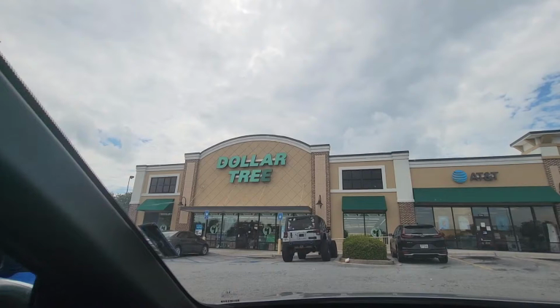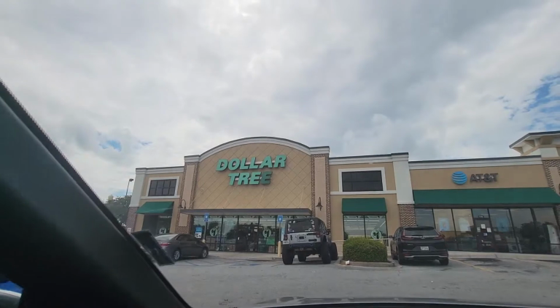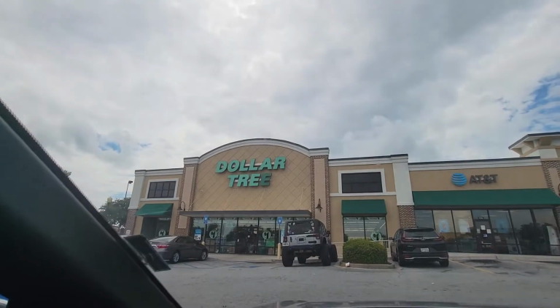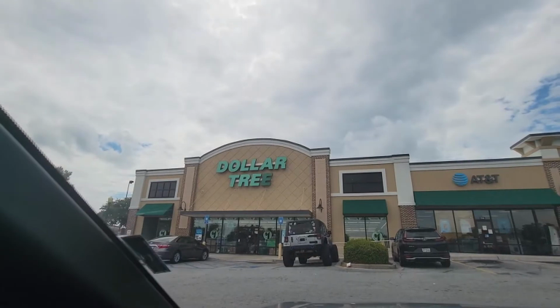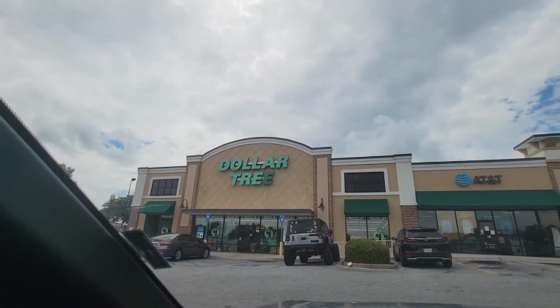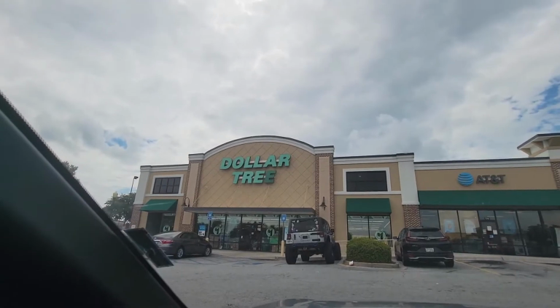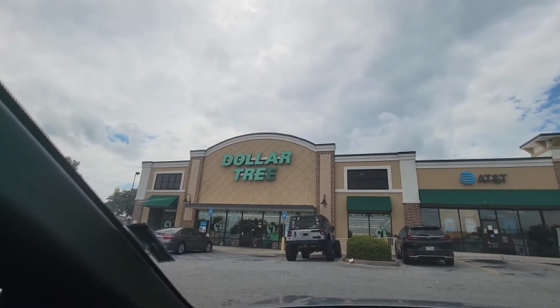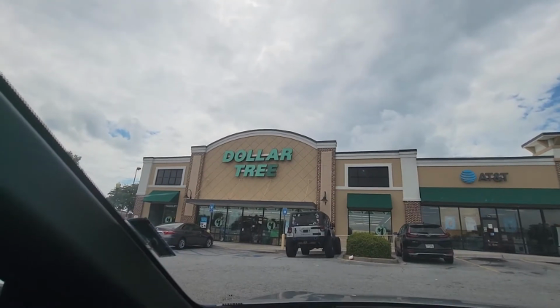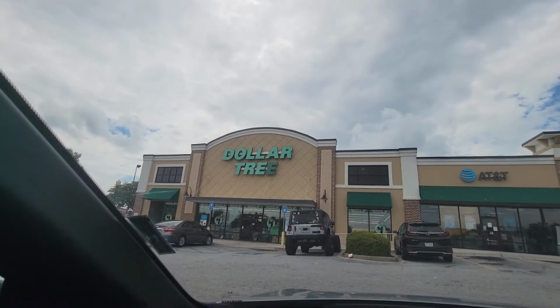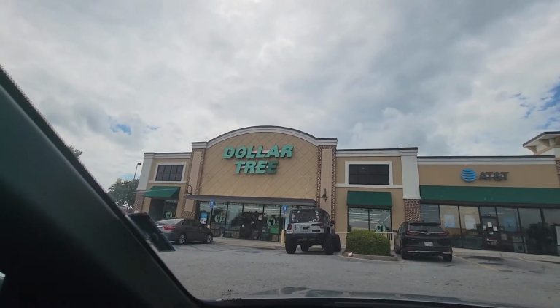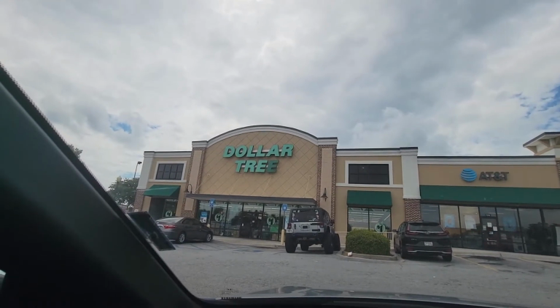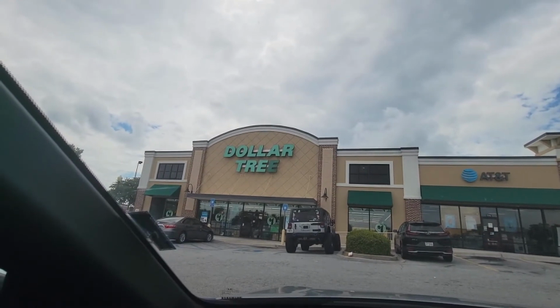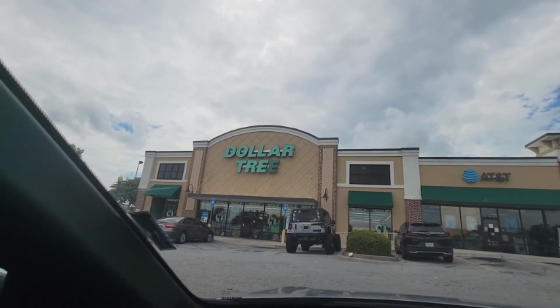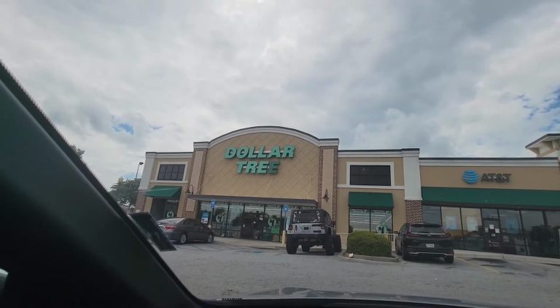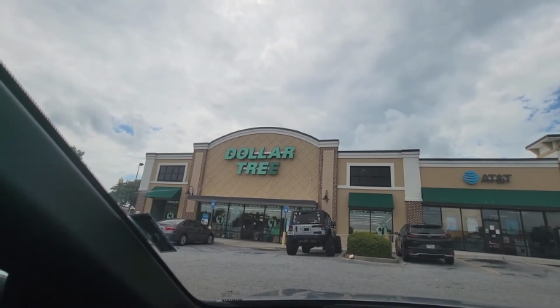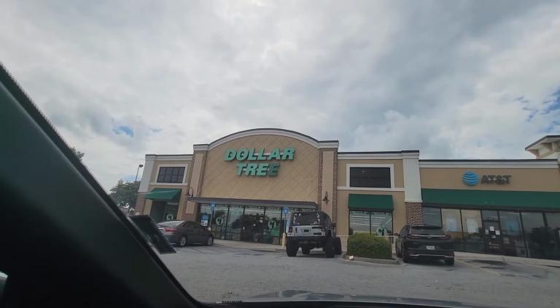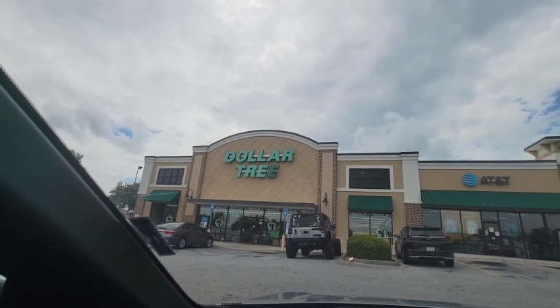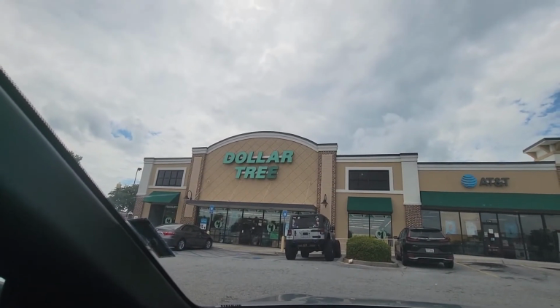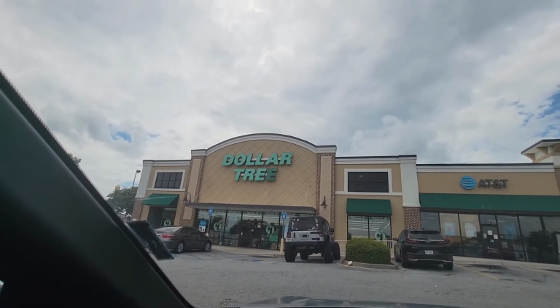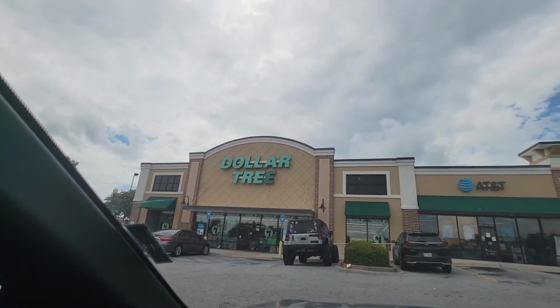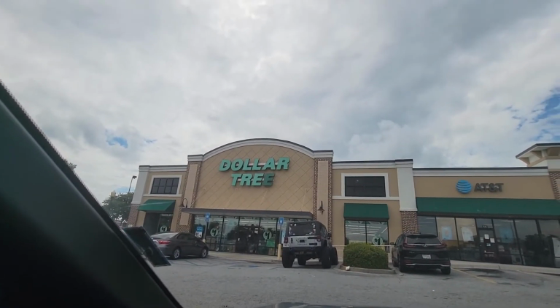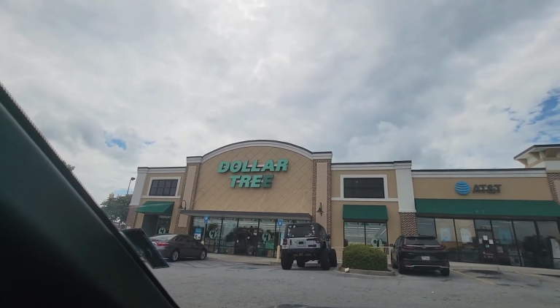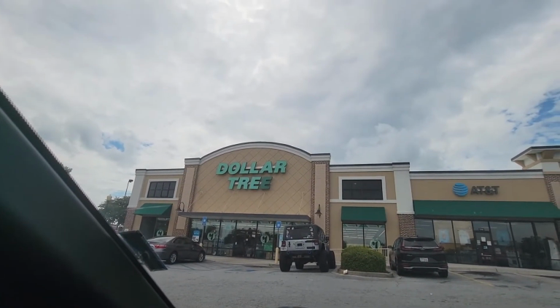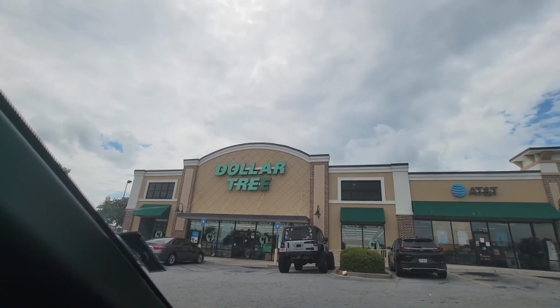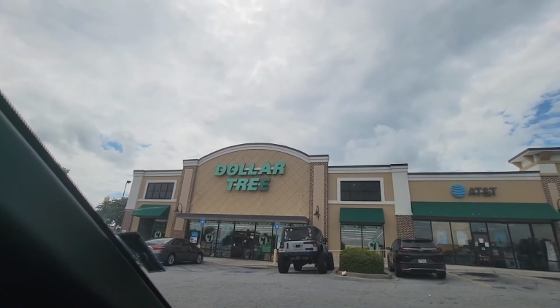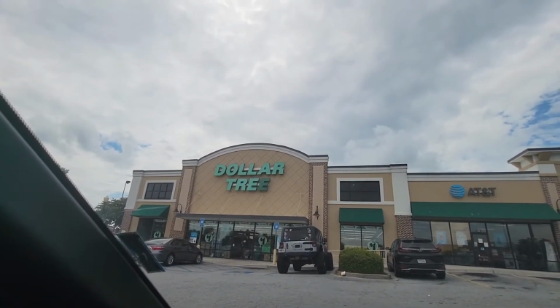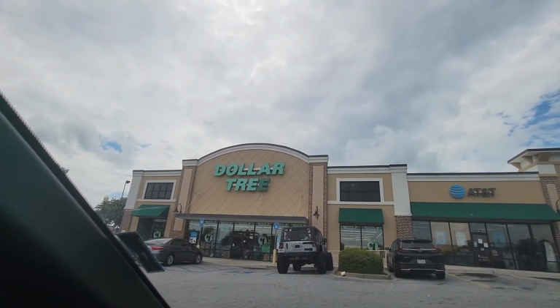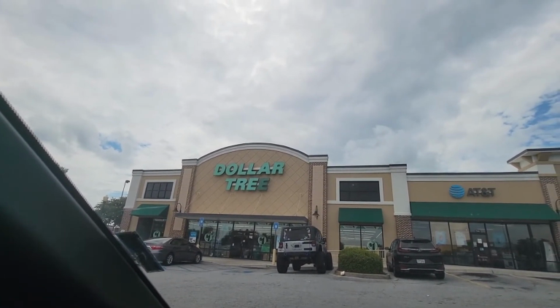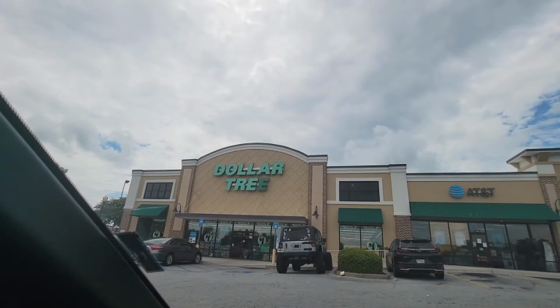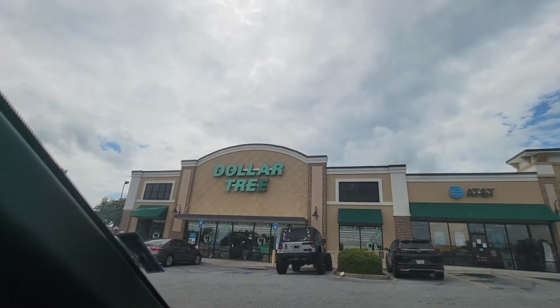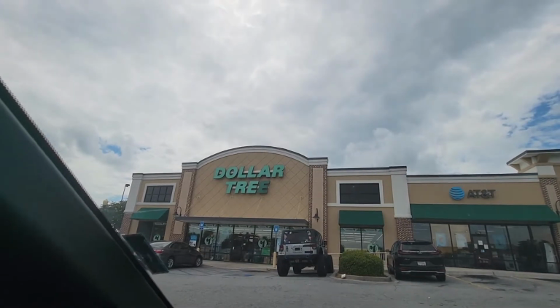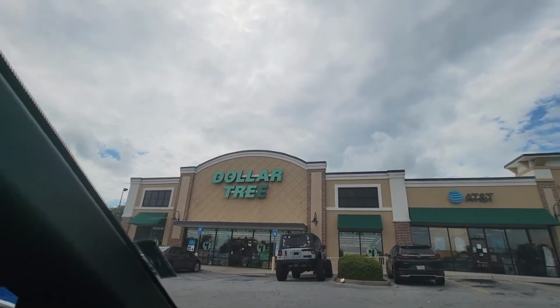Hey you guys, we're at Dollar Tree, so let's go in and see what they have before it starts raining, okay?